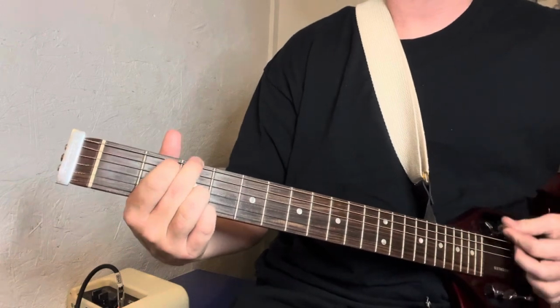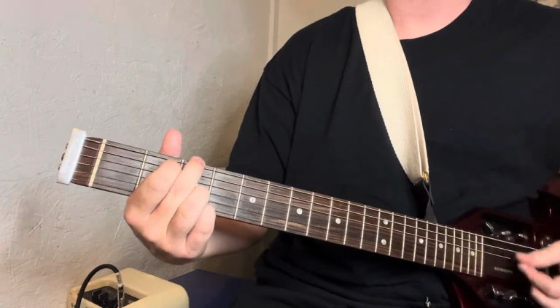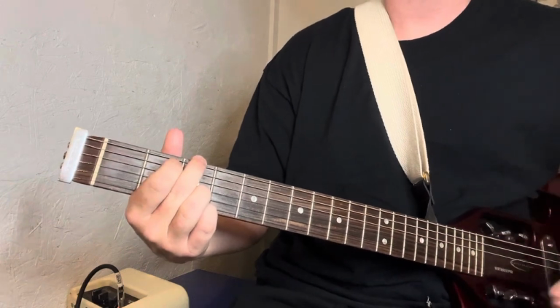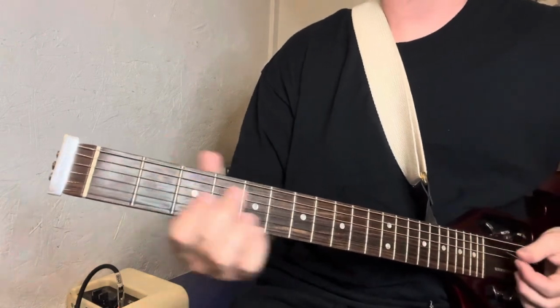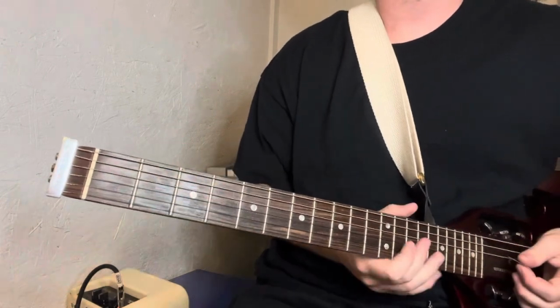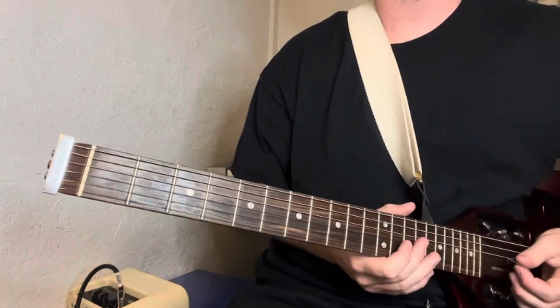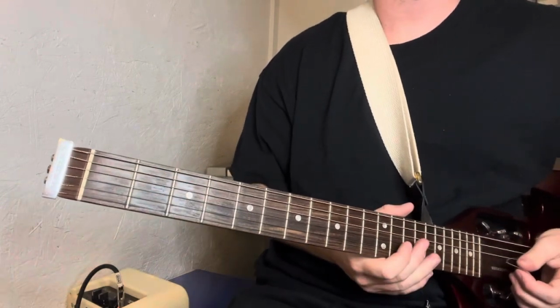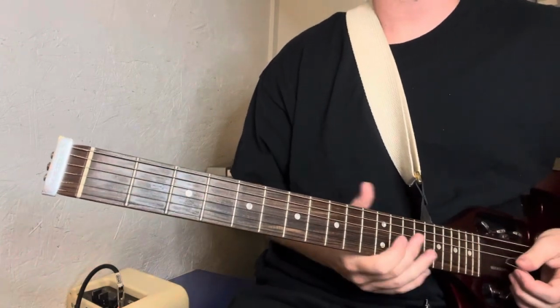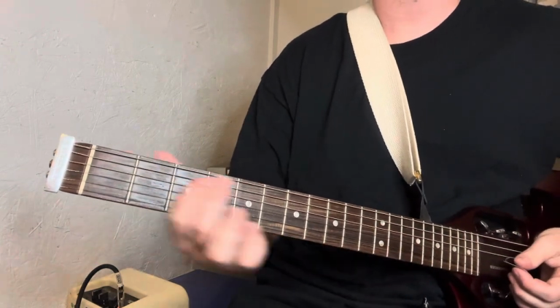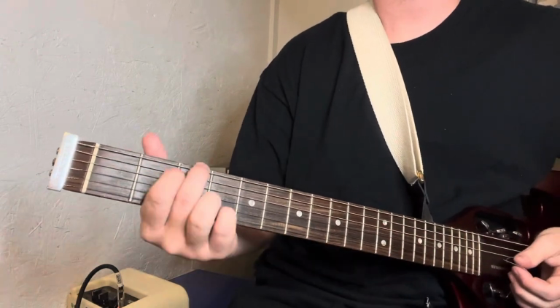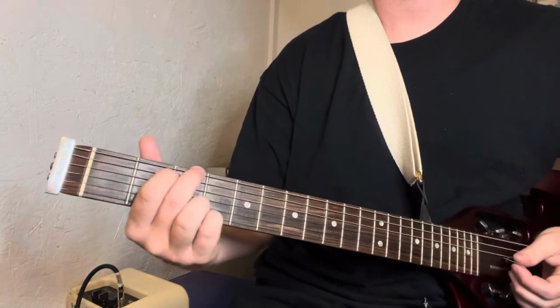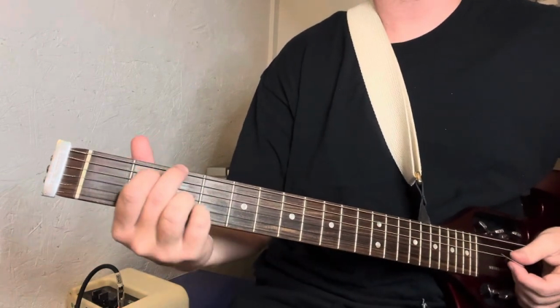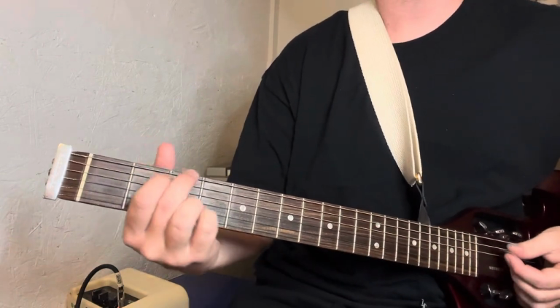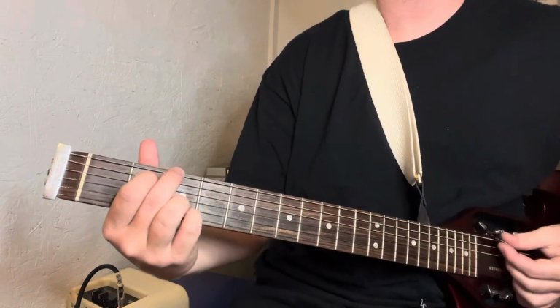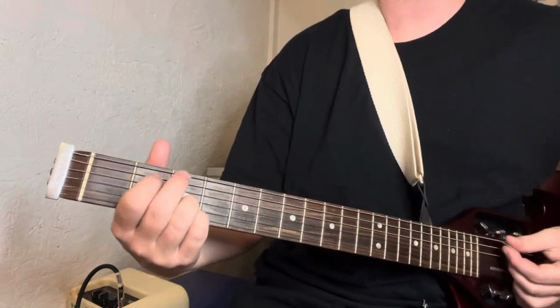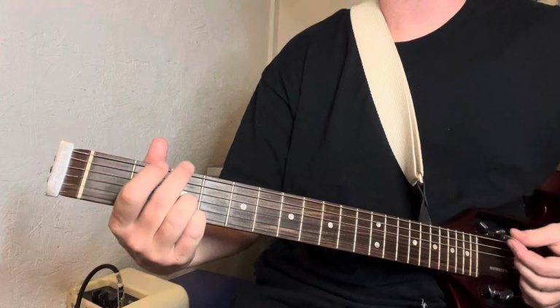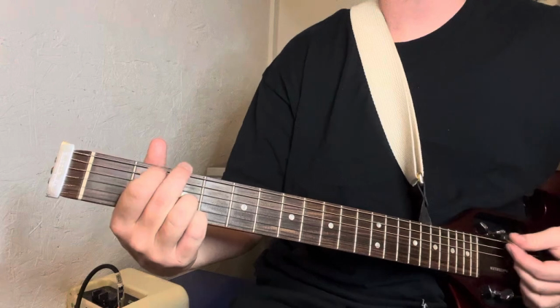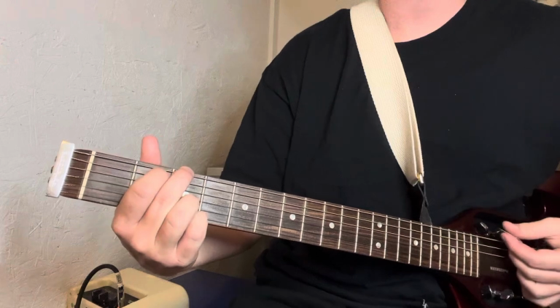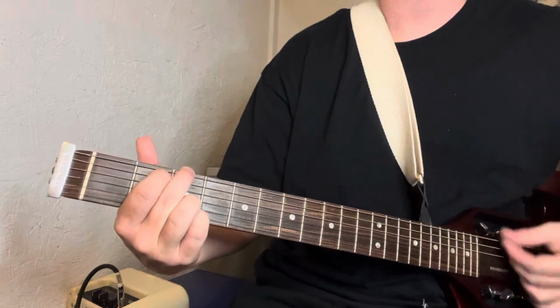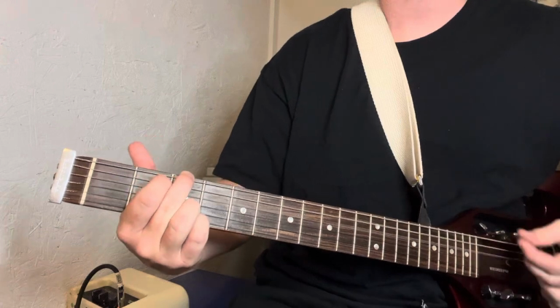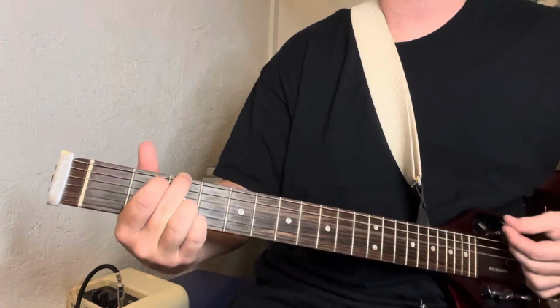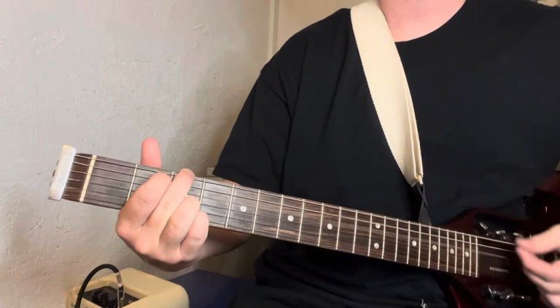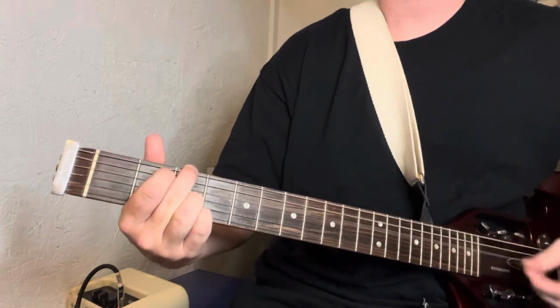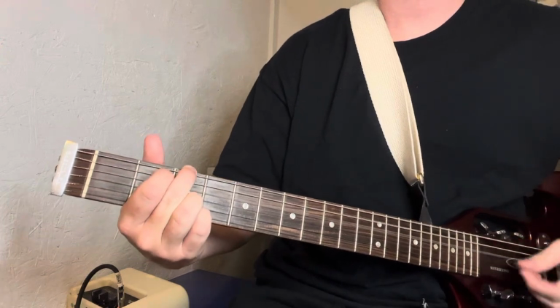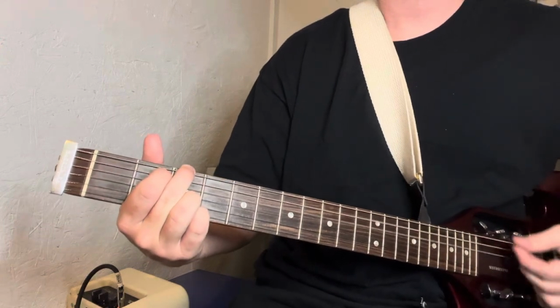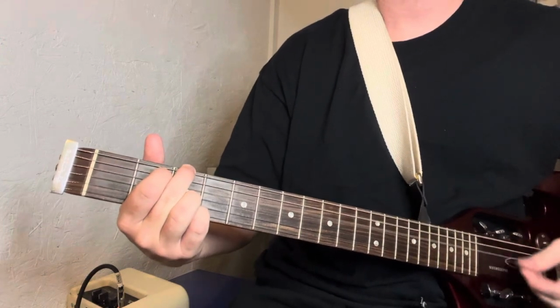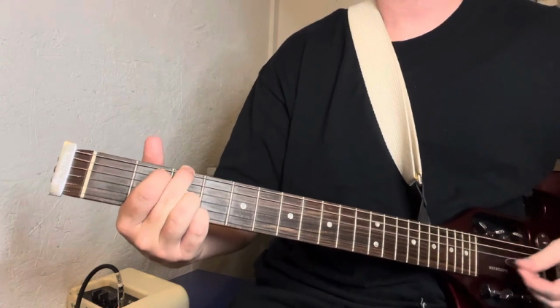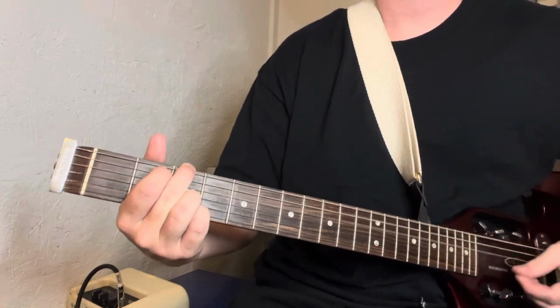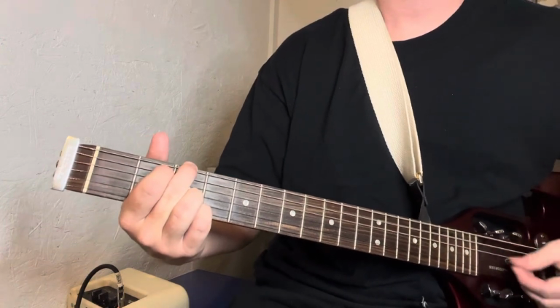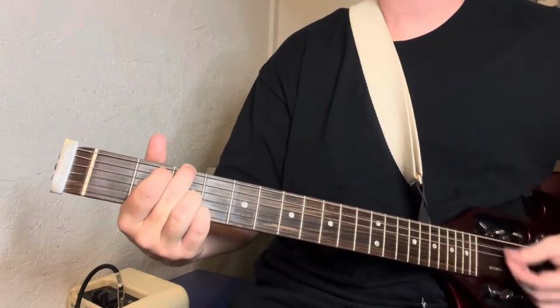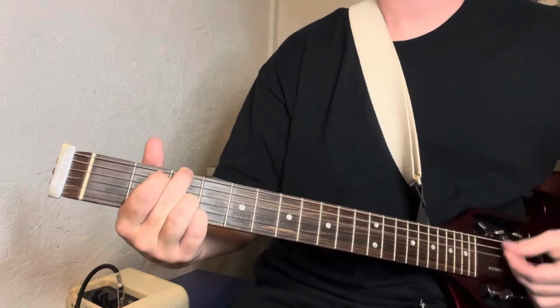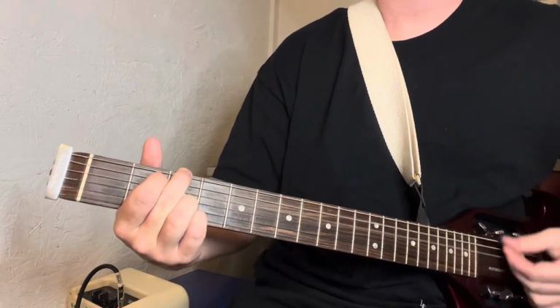You've got to play around with it — where you're going to change the chords — but you...